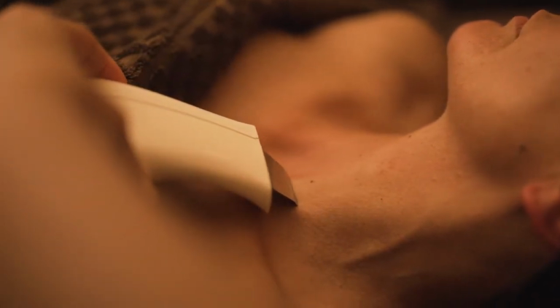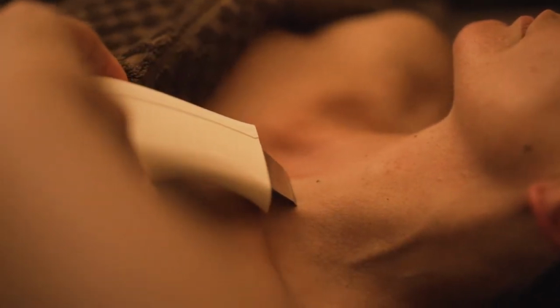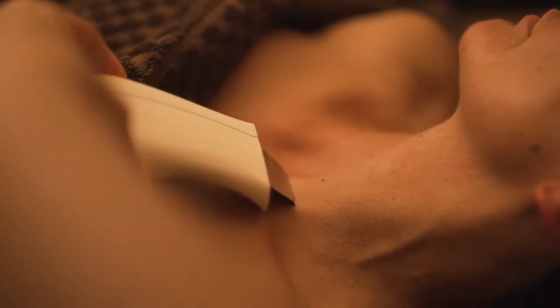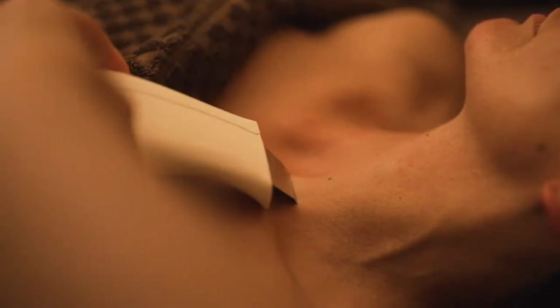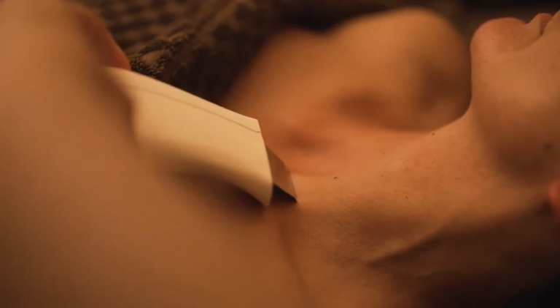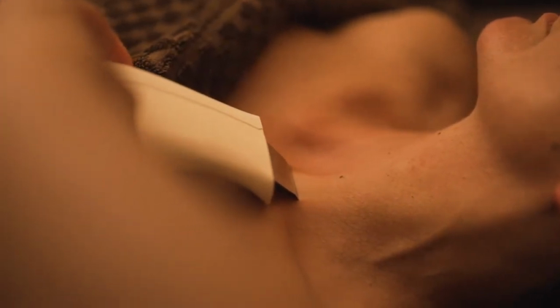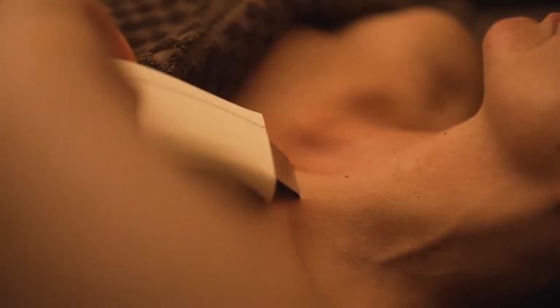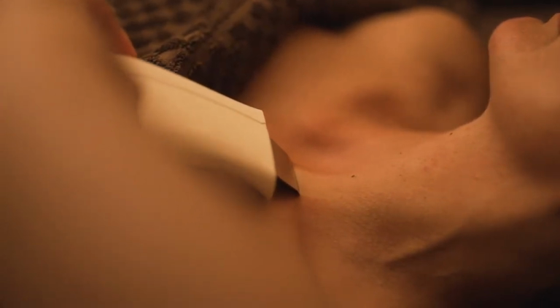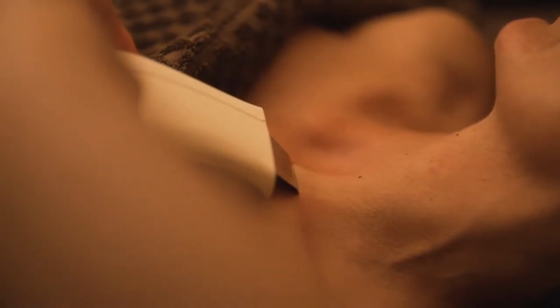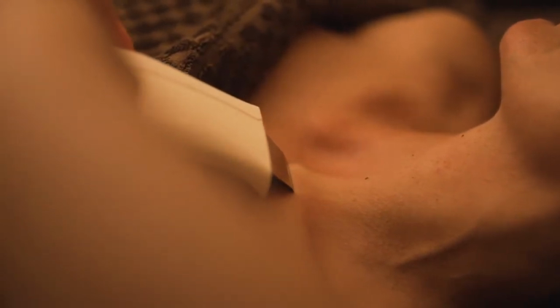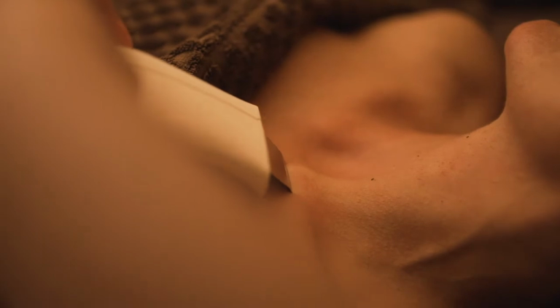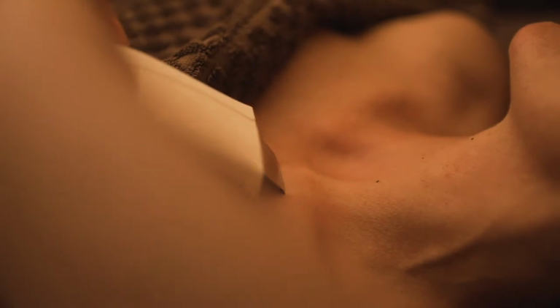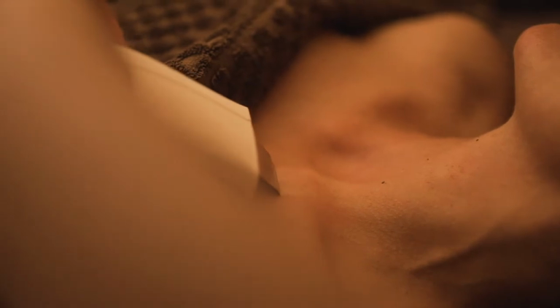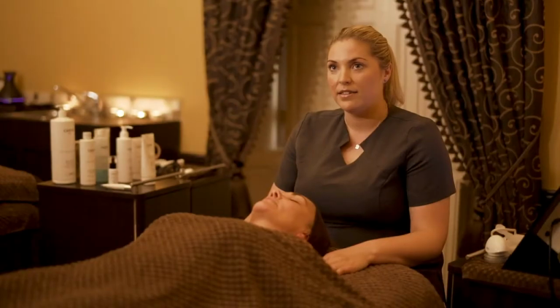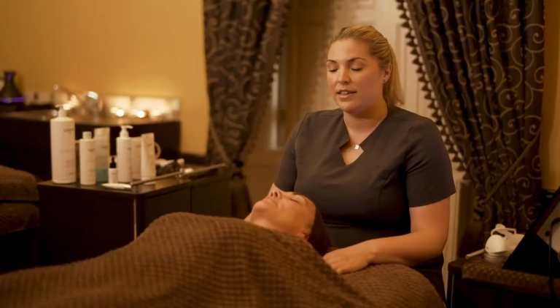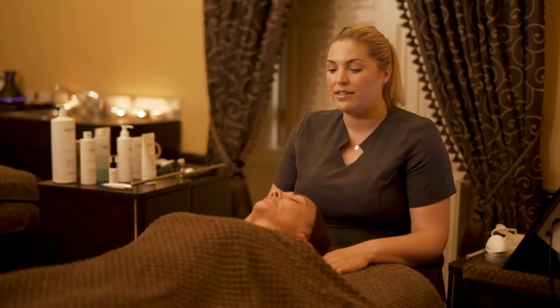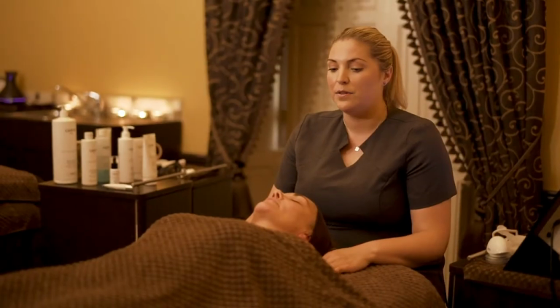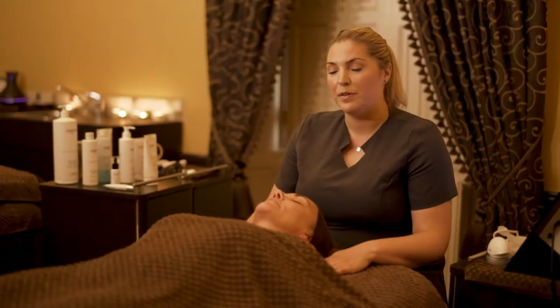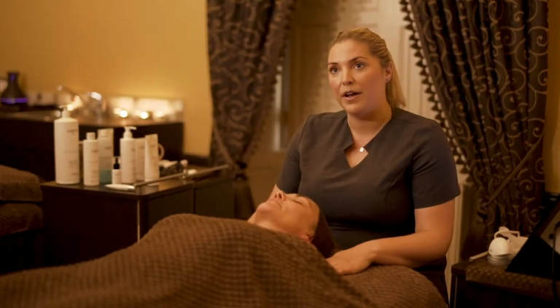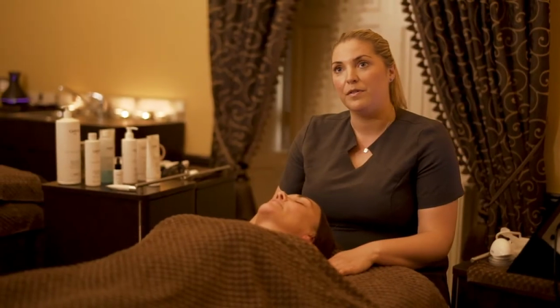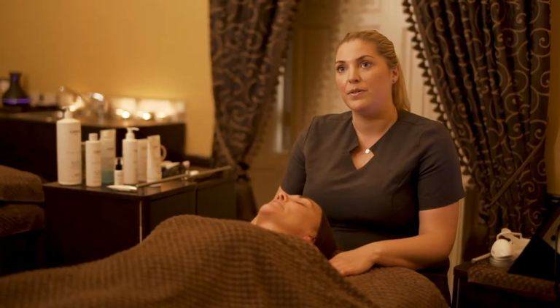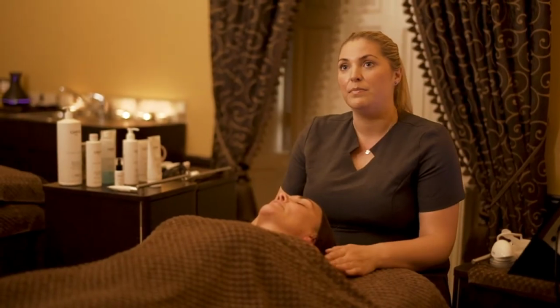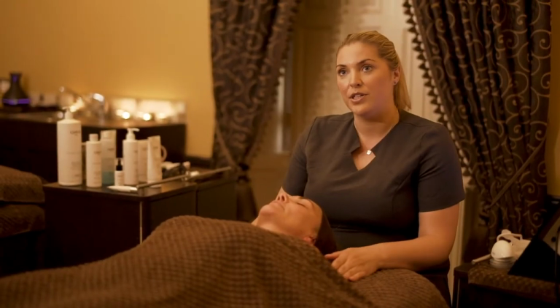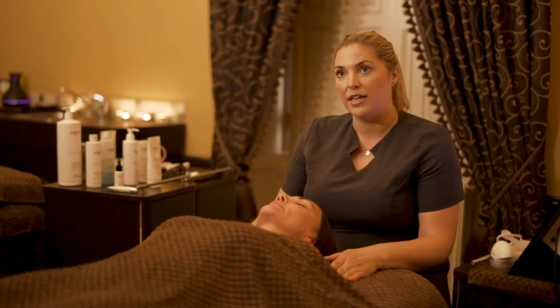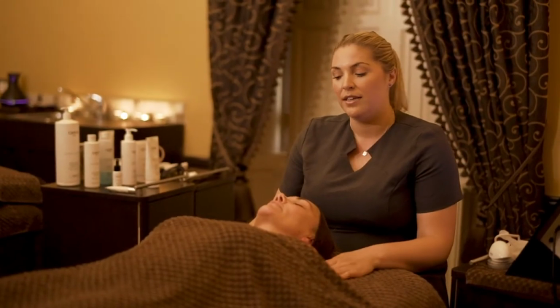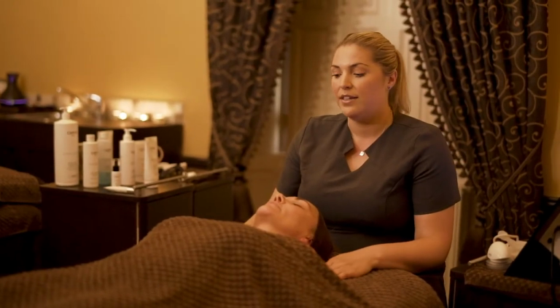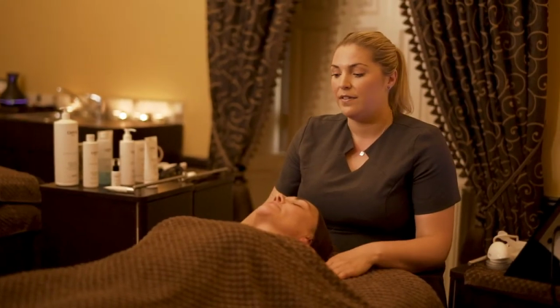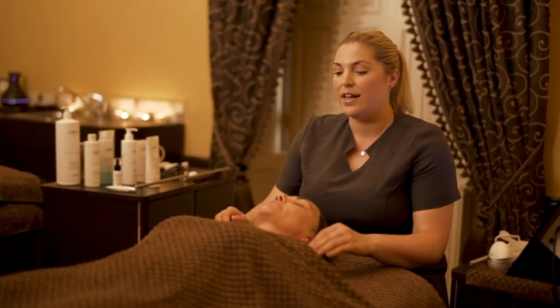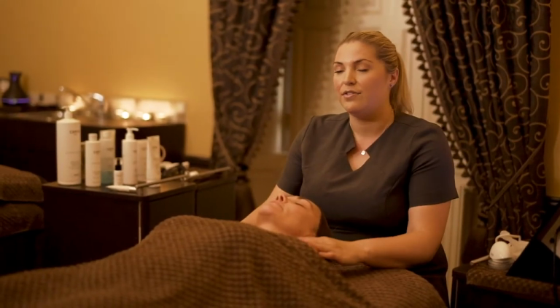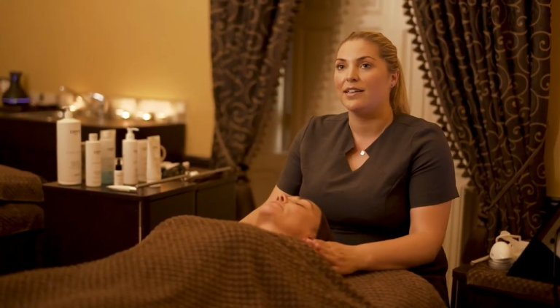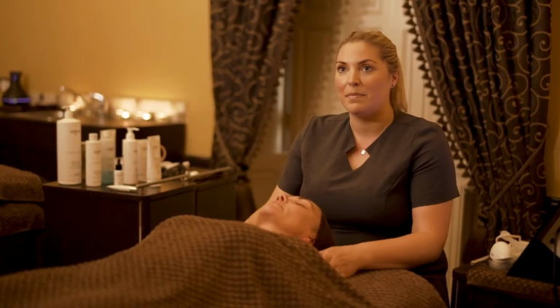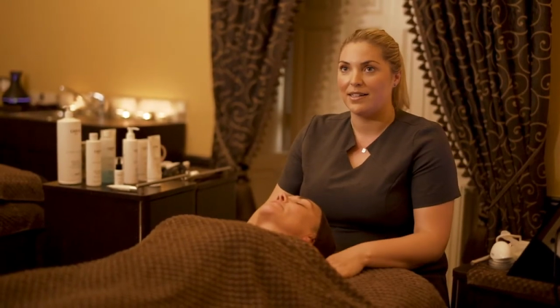The fluid circulation massage is next, and this is a lovely break from using the machine to have a nice, relaxing massage.